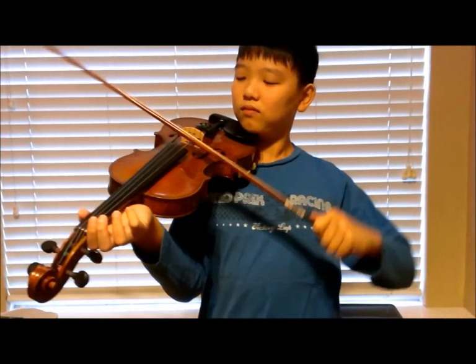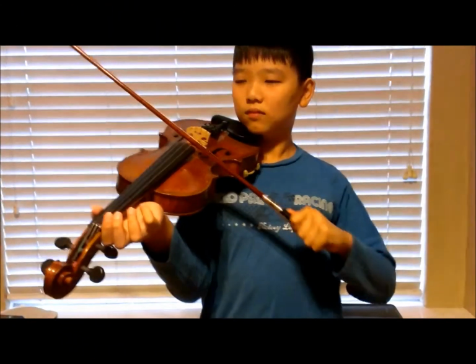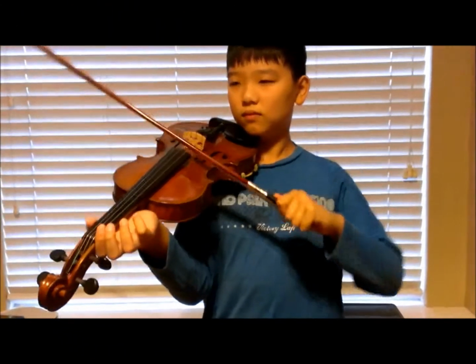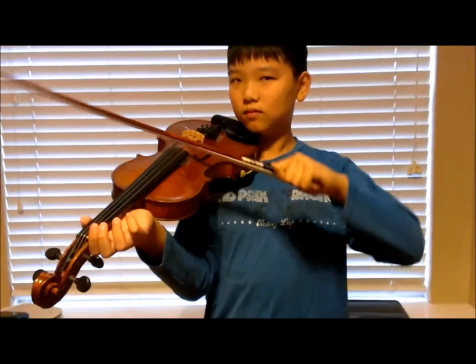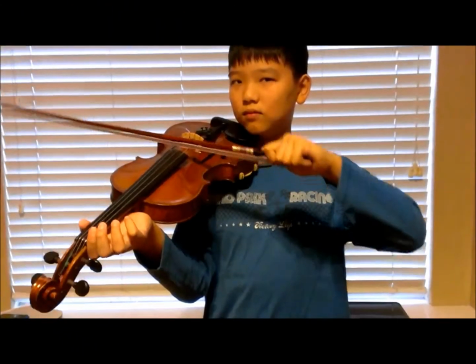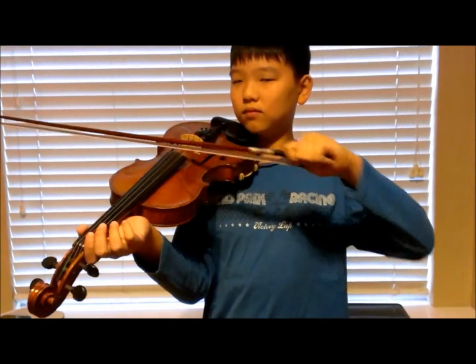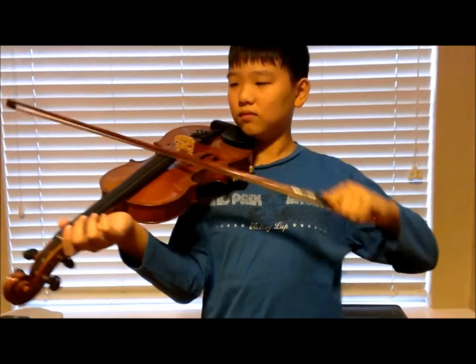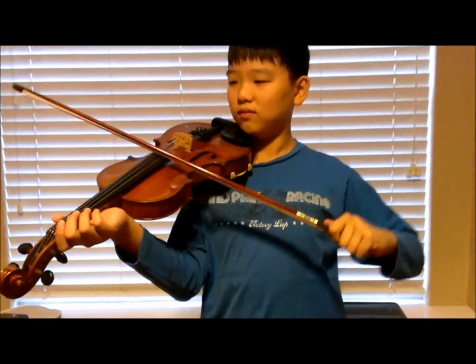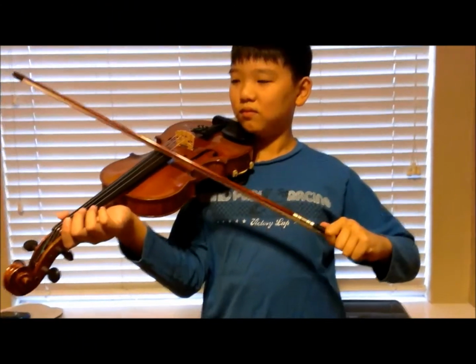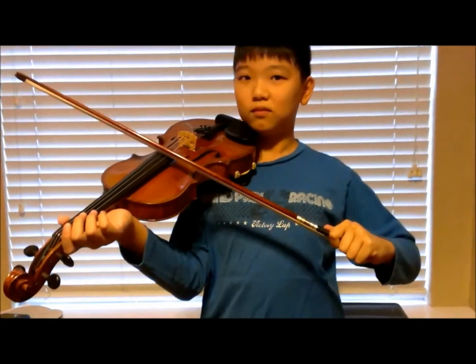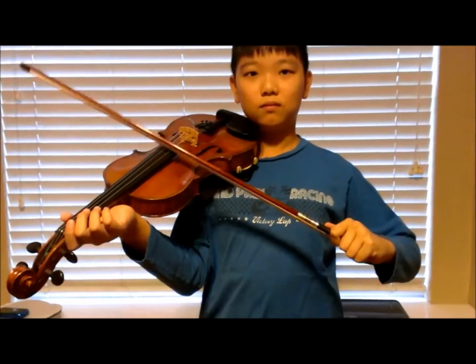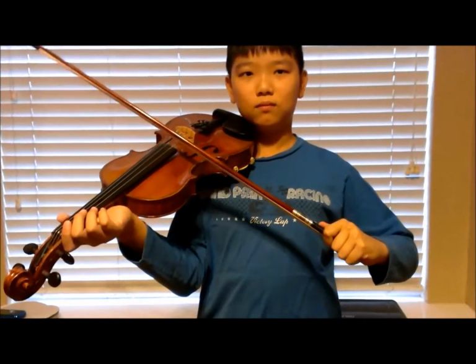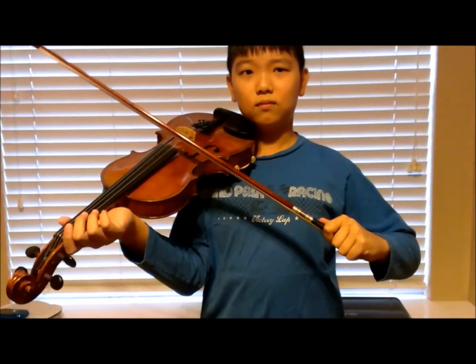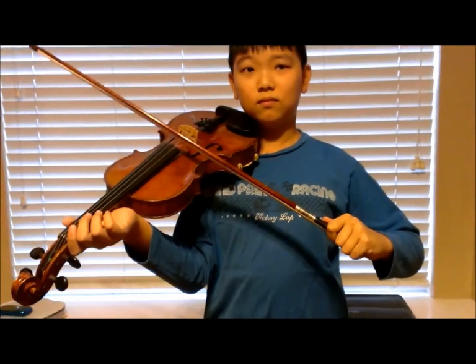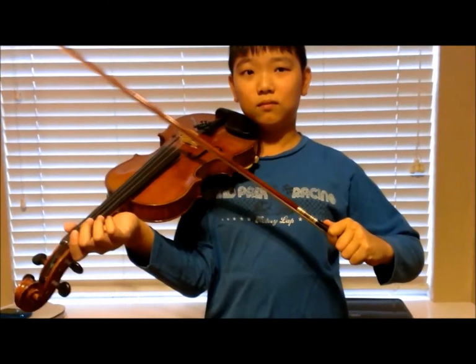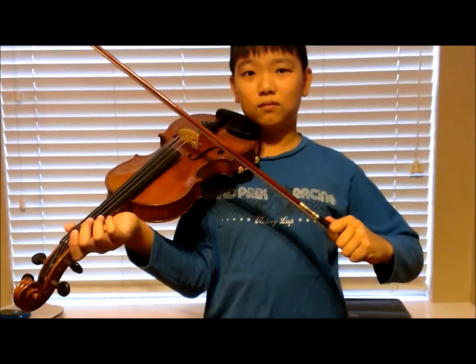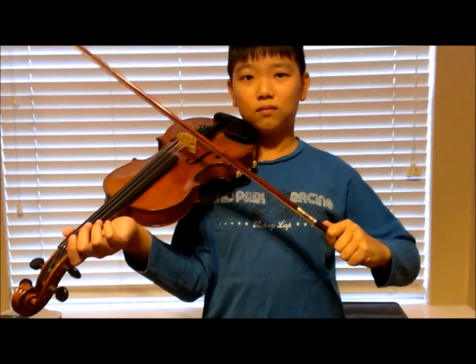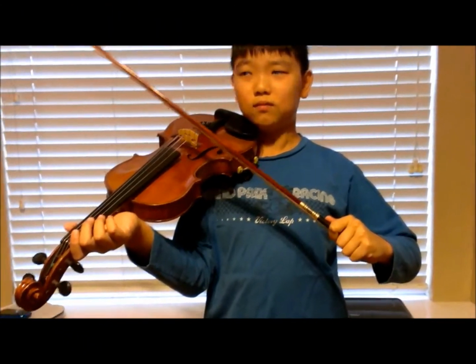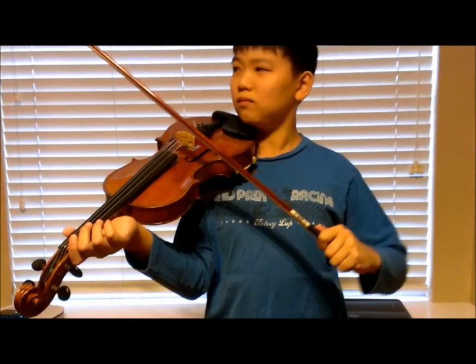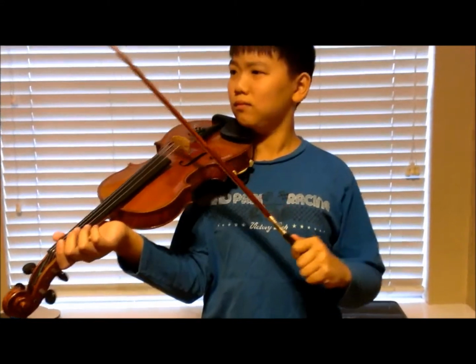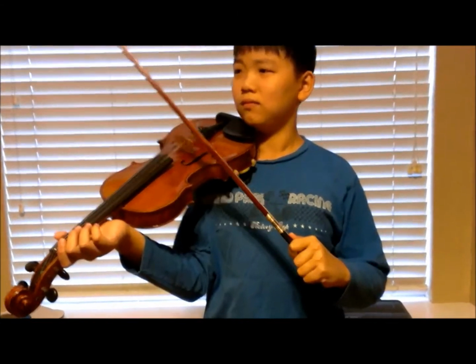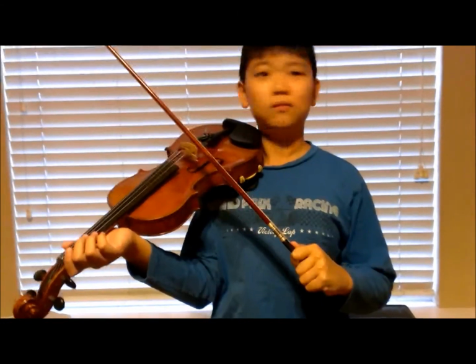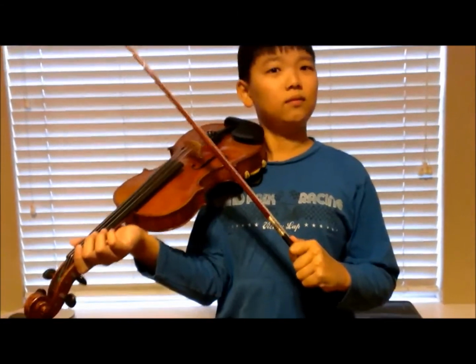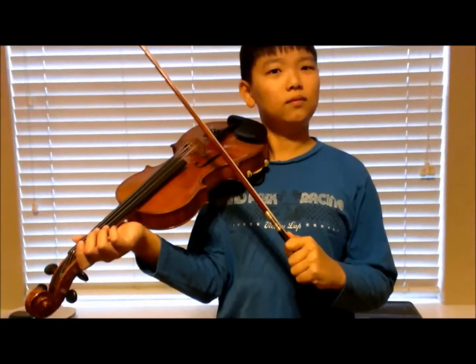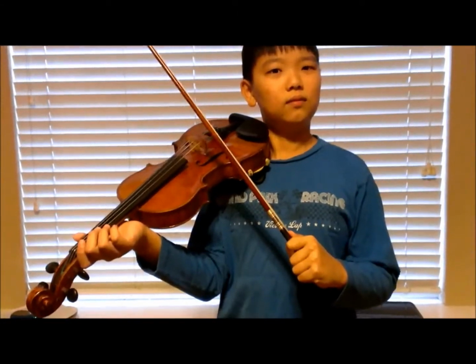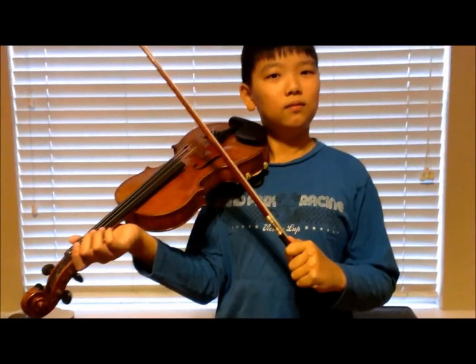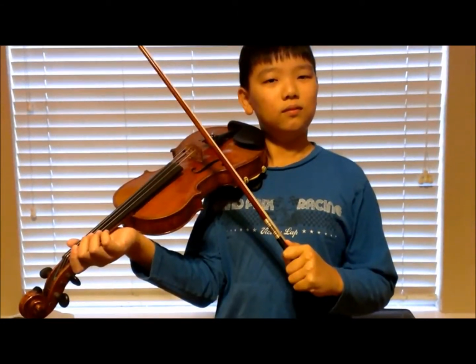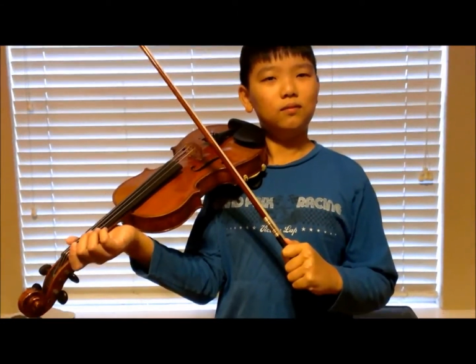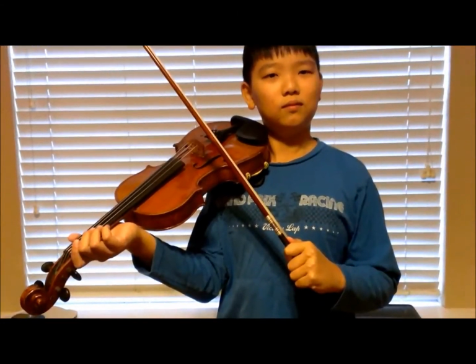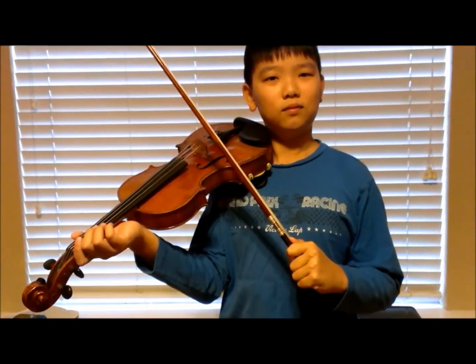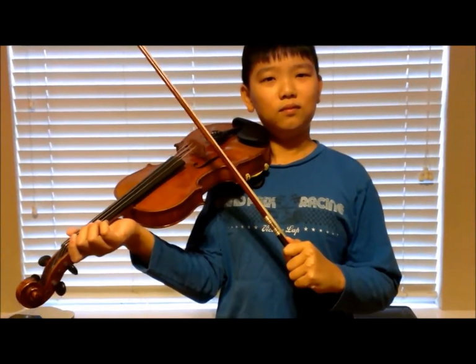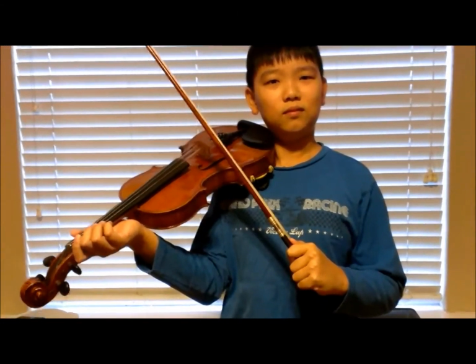Hey you, you're holding your instrument wrong. To play your violin well, you should know how to hold it correctly.